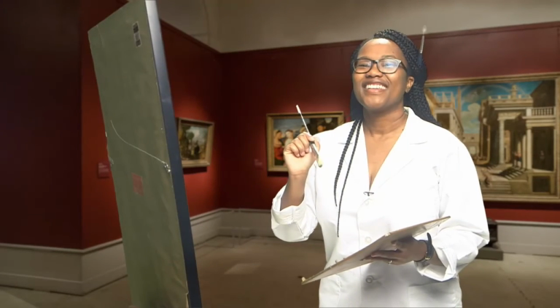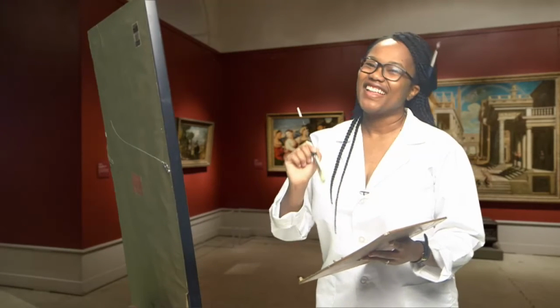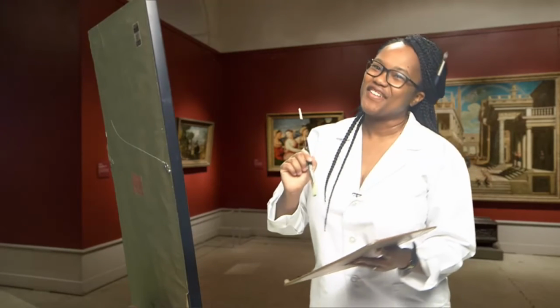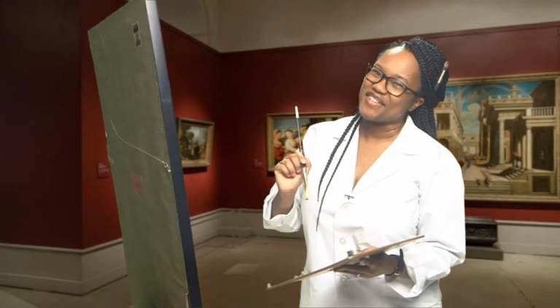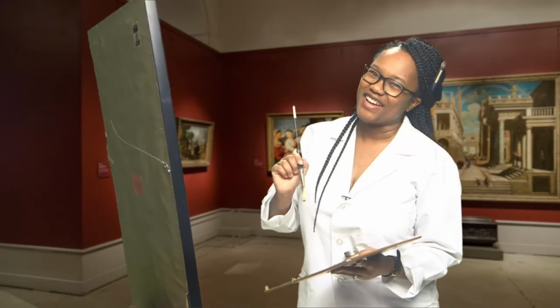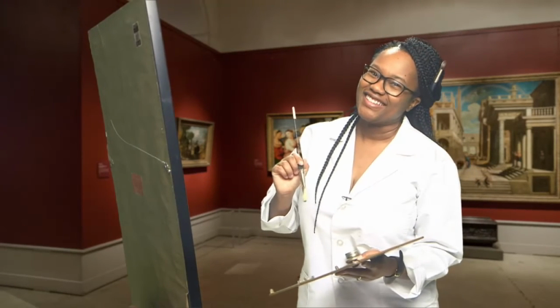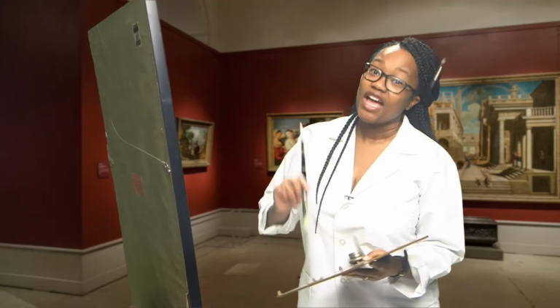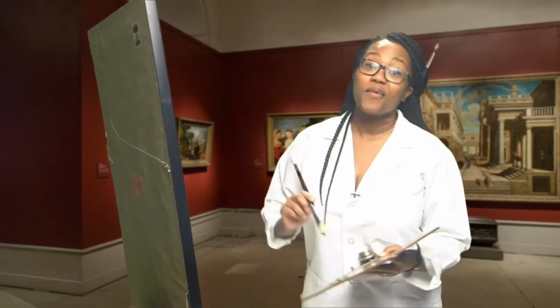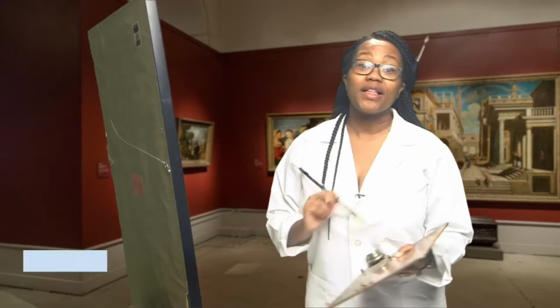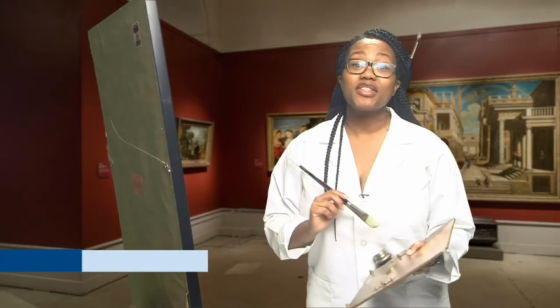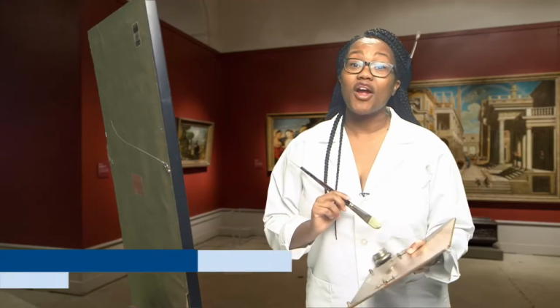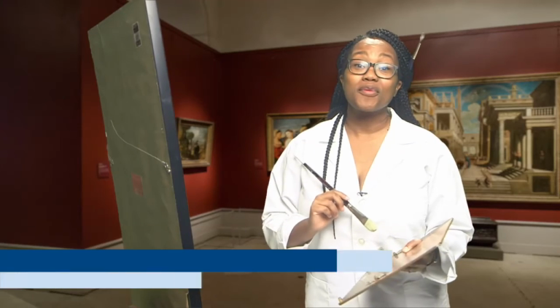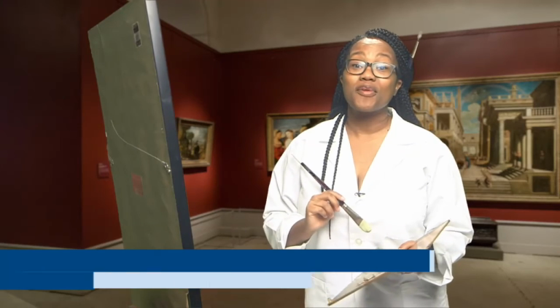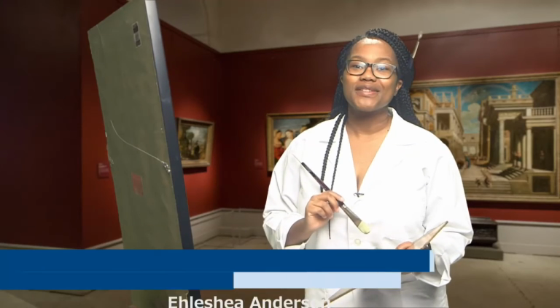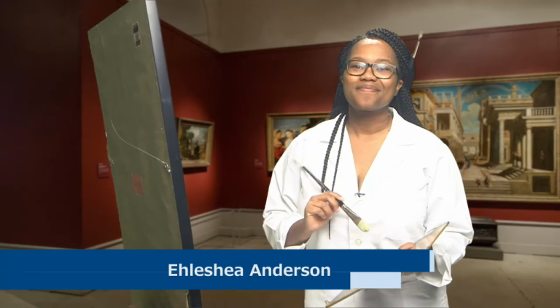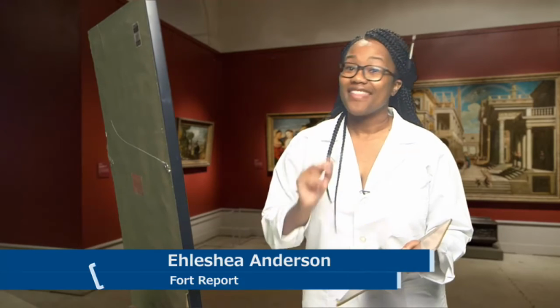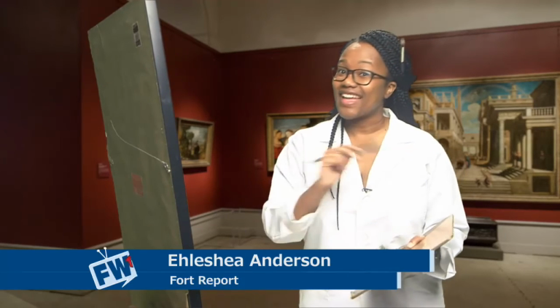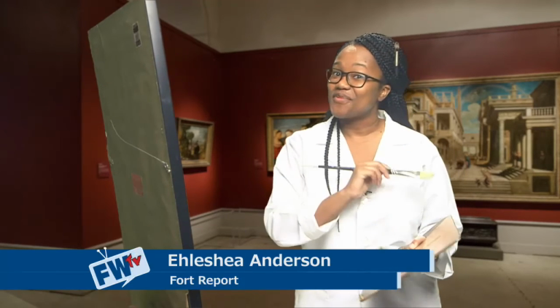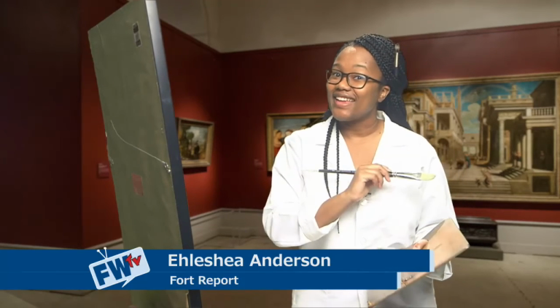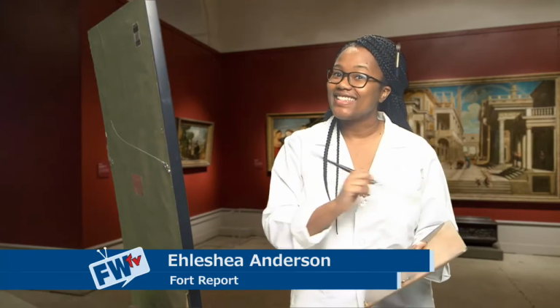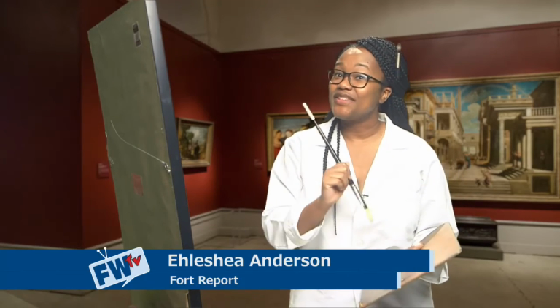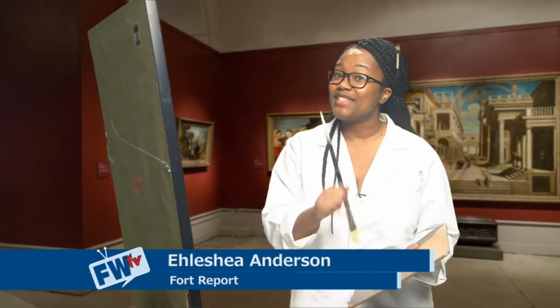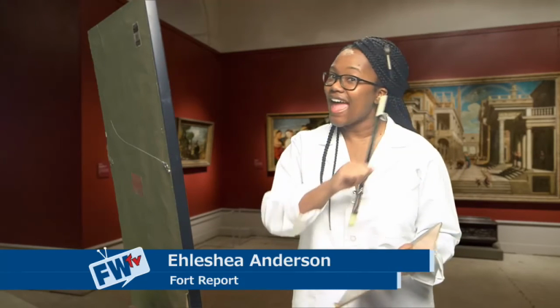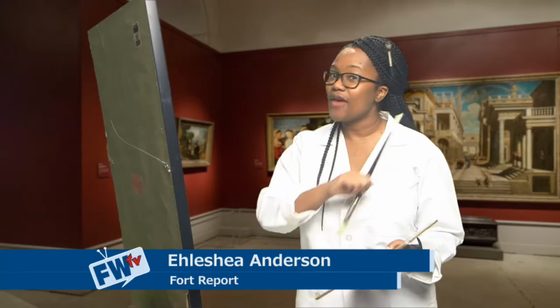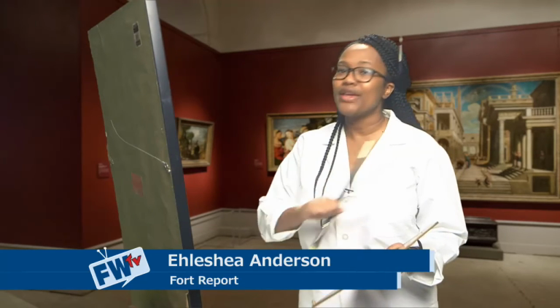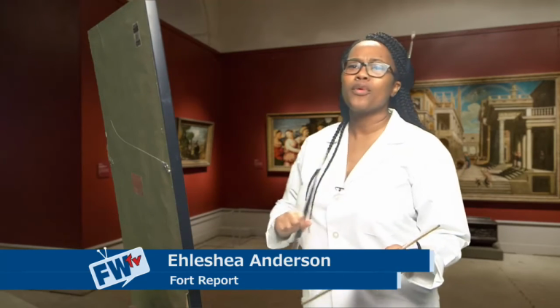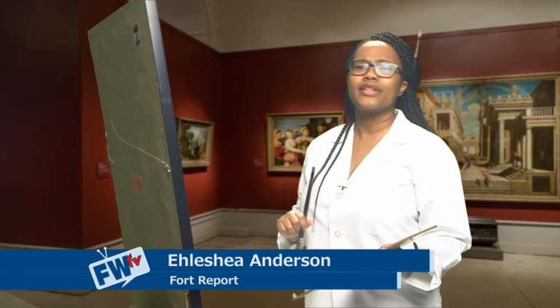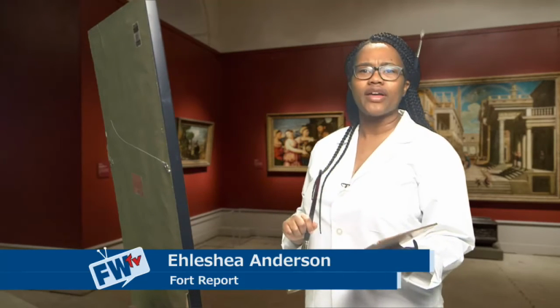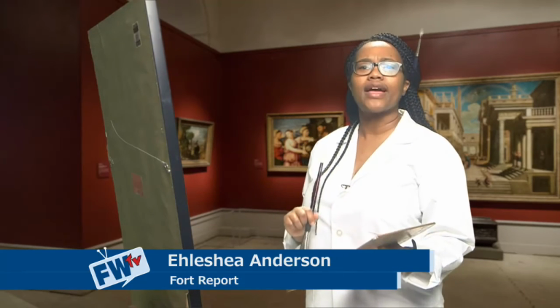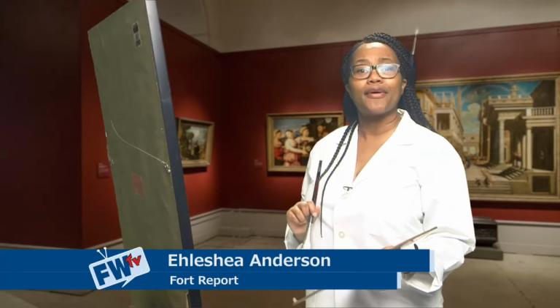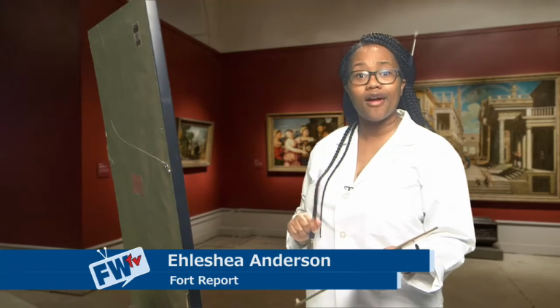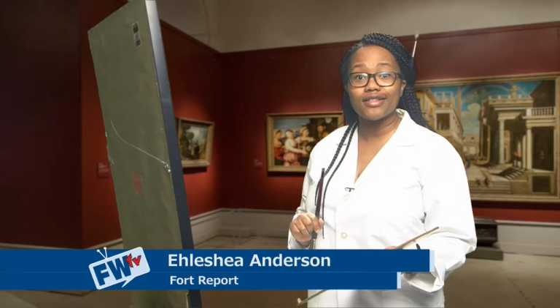Hello, everyone. Welcome to the Art Report. Today we will be talking about art.